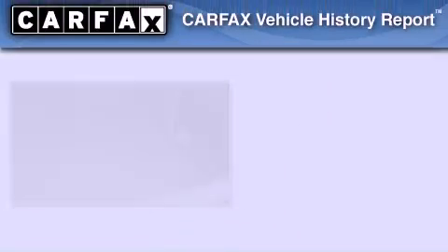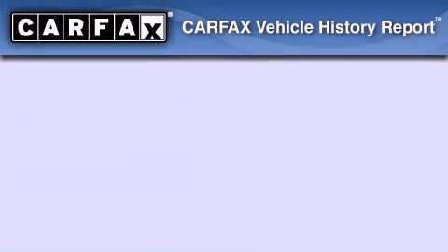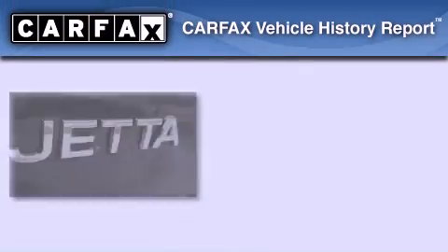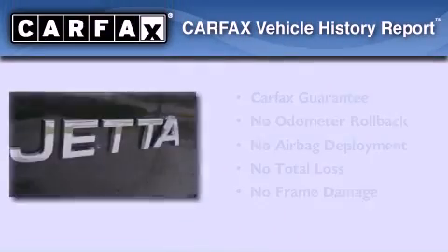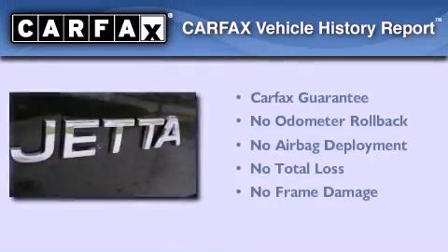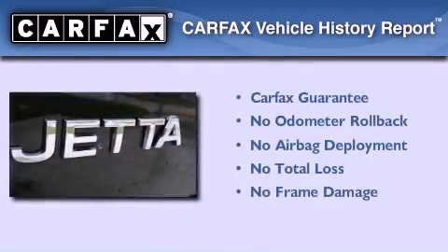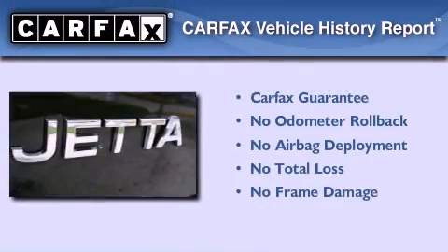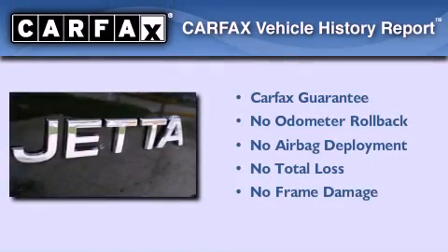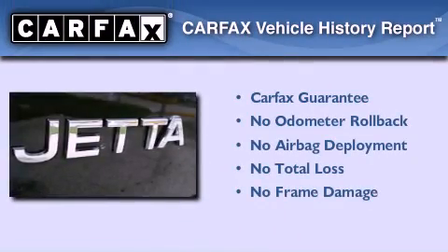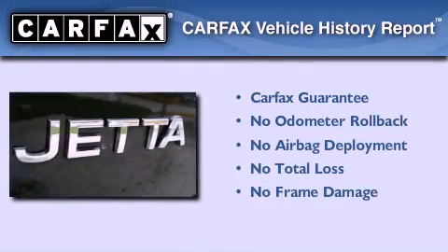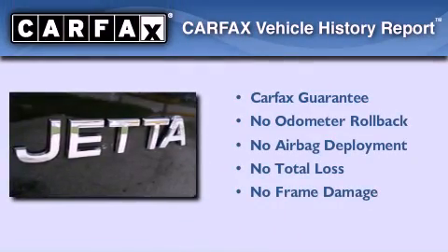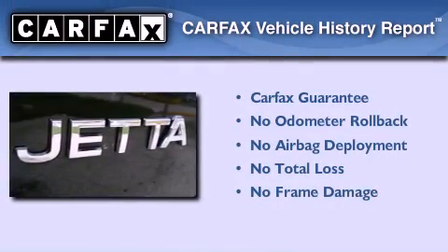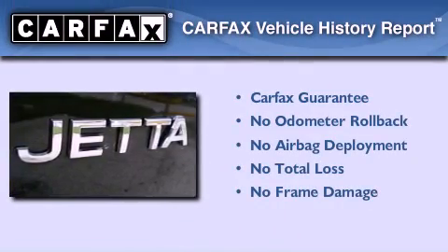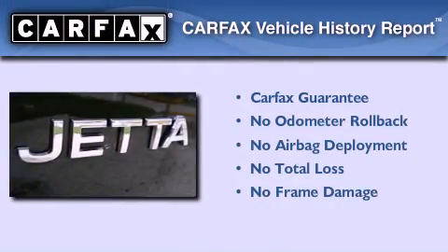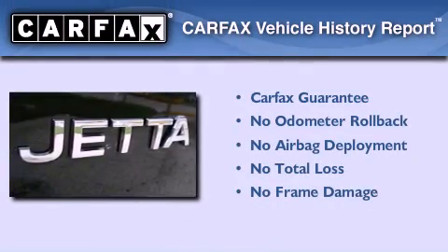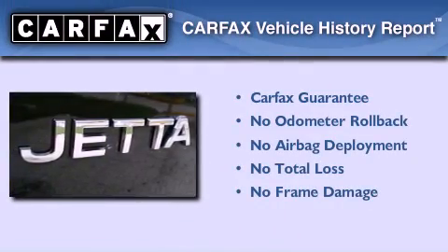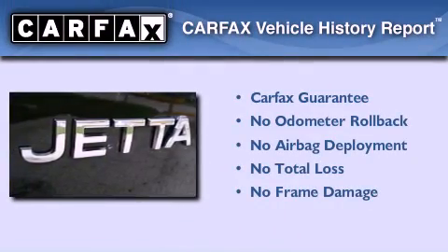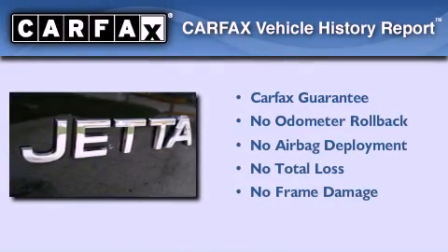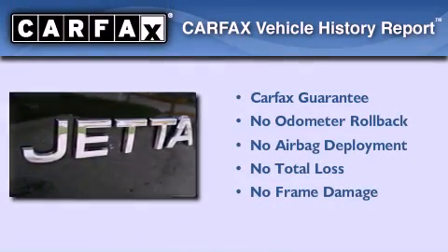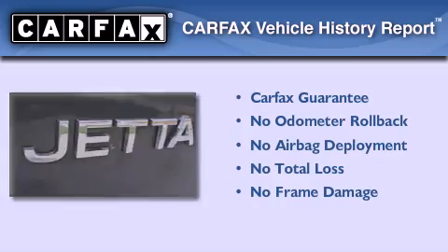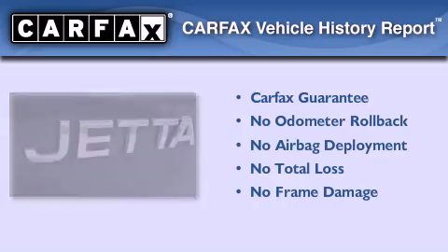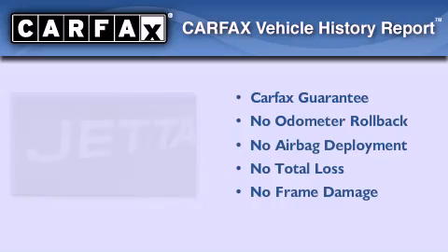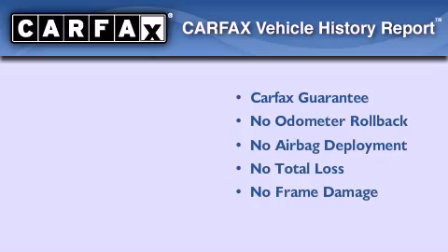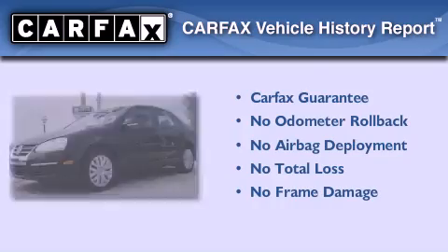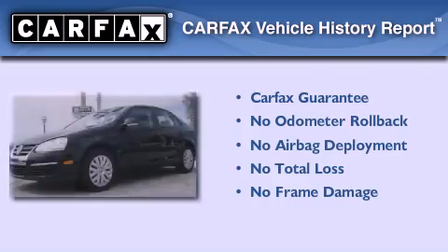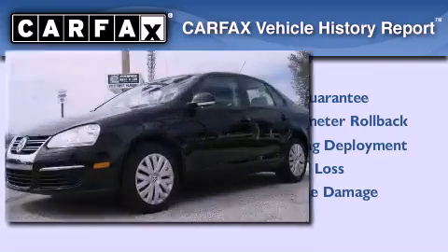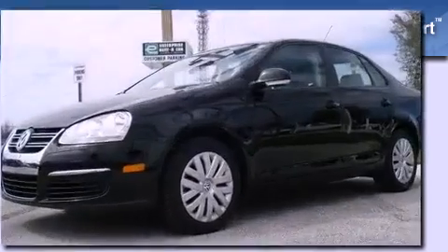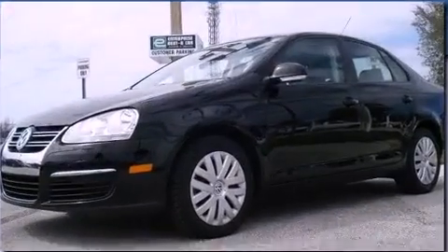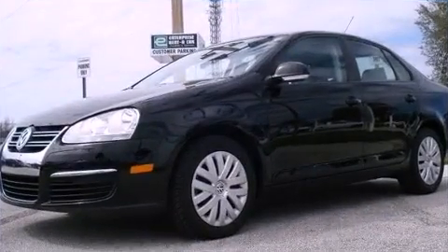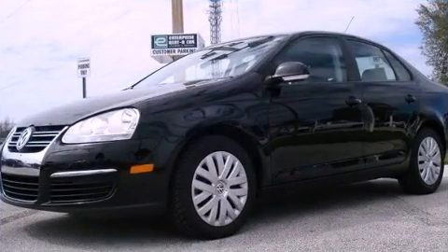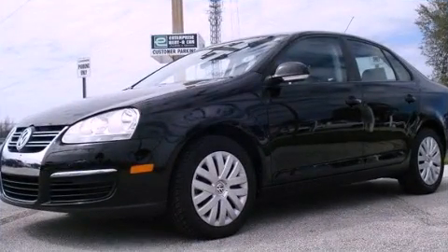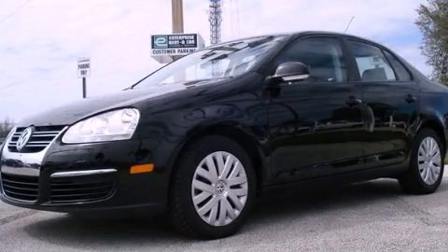Not to mention that this Mercury qualifies for the Carfax buyback guarantee. Contact us today to arrange your test drive.